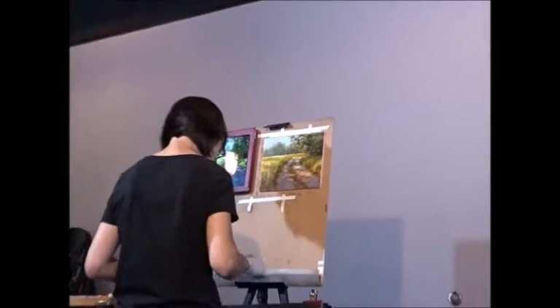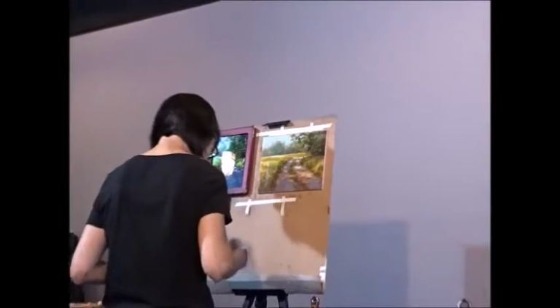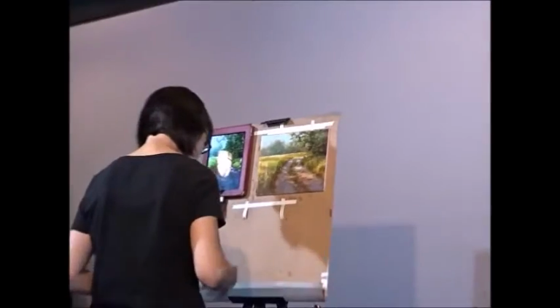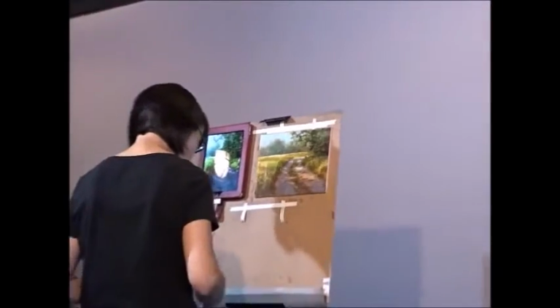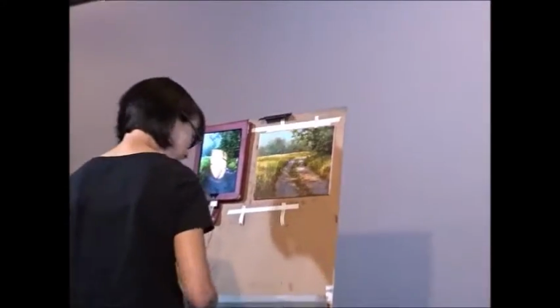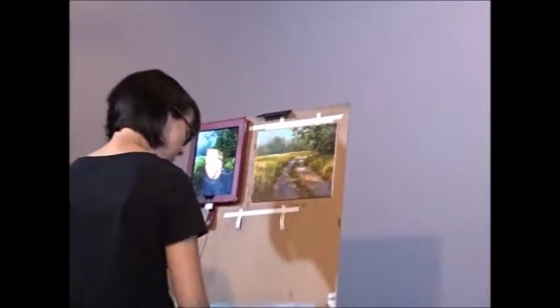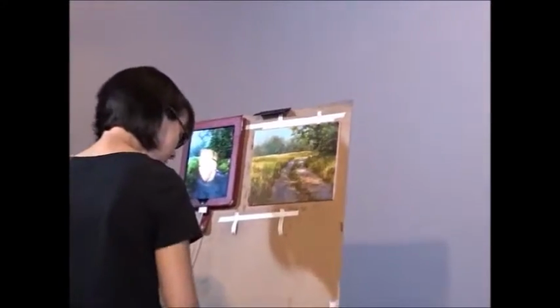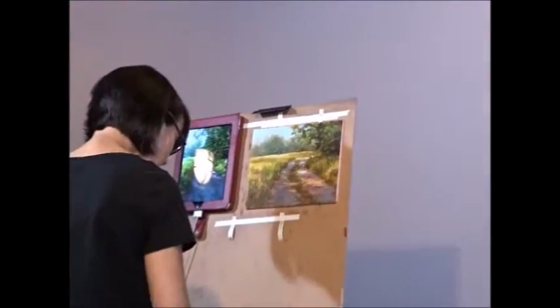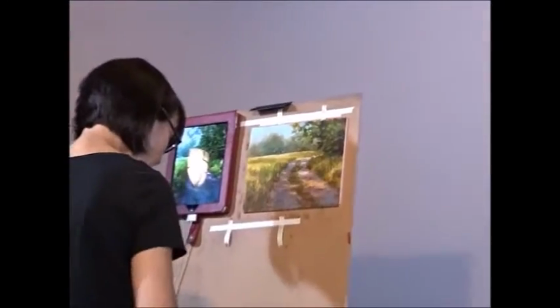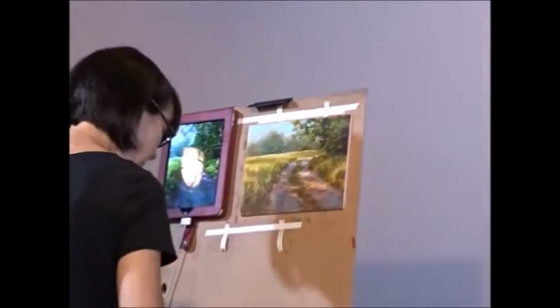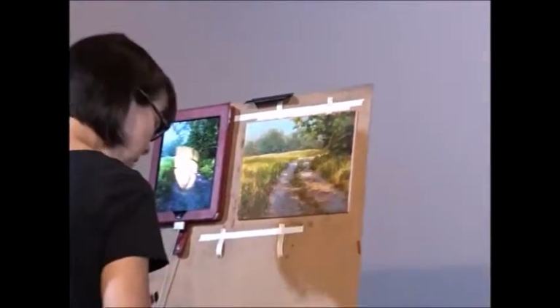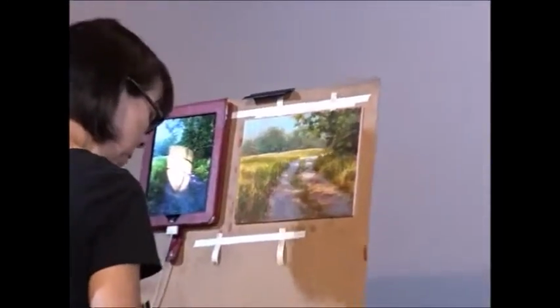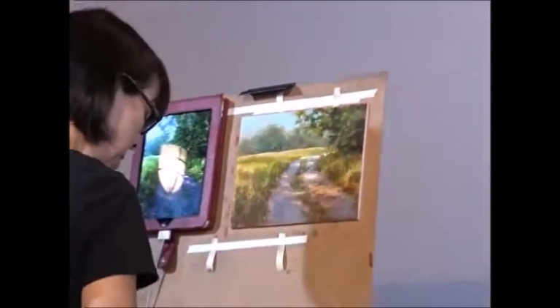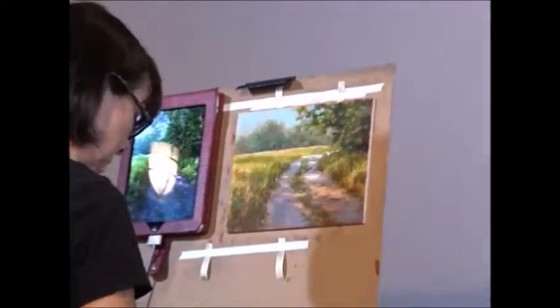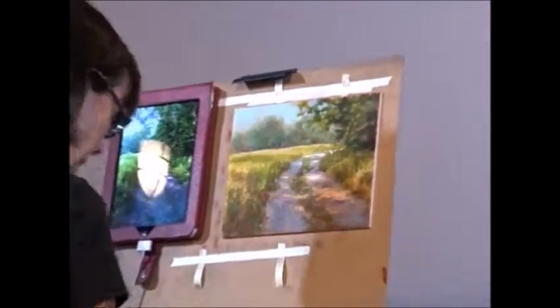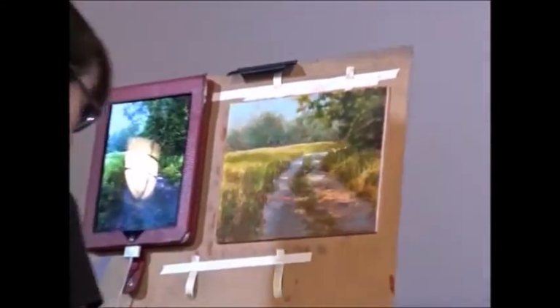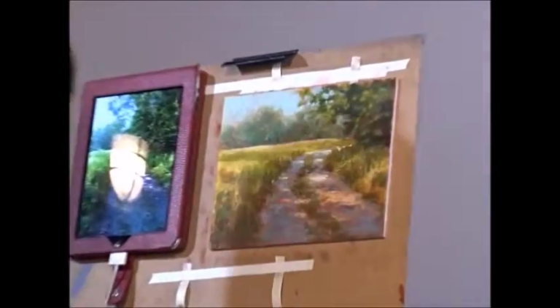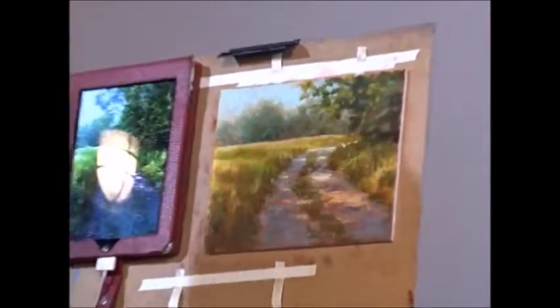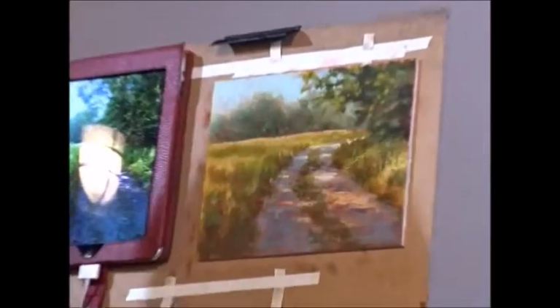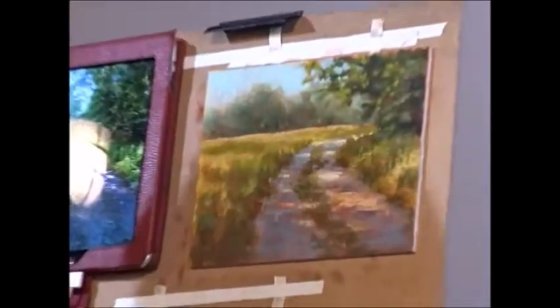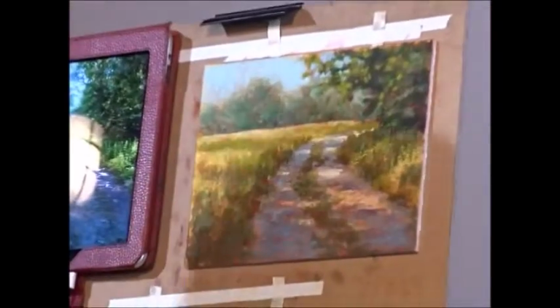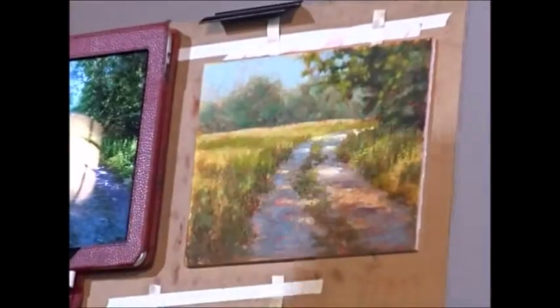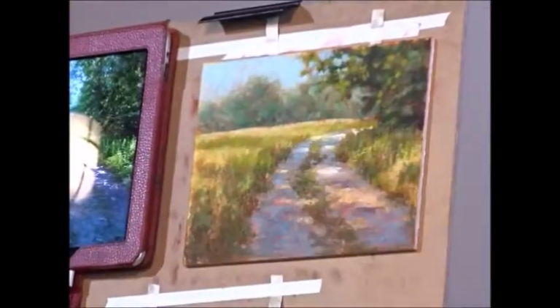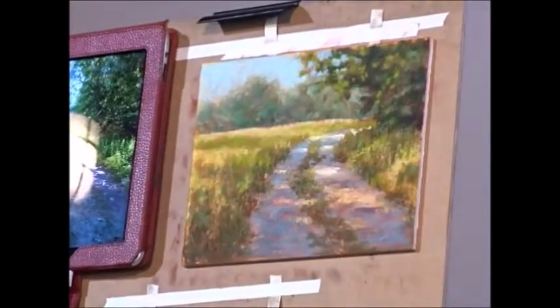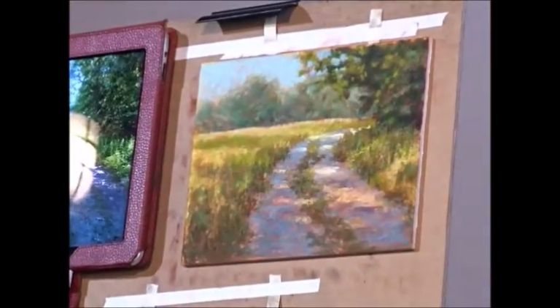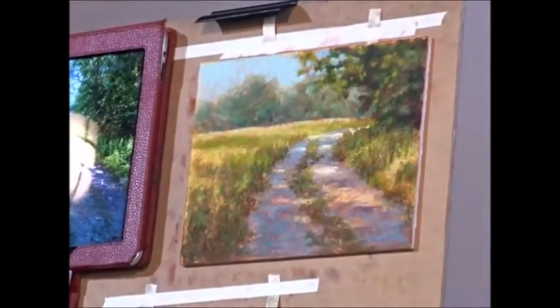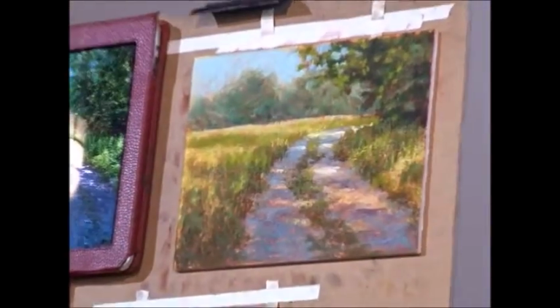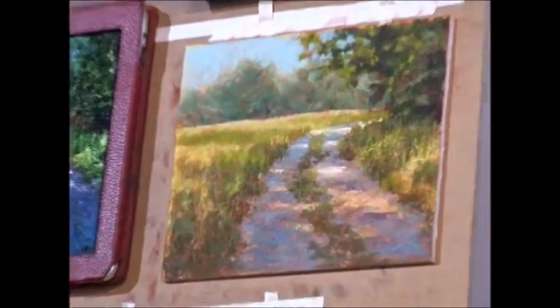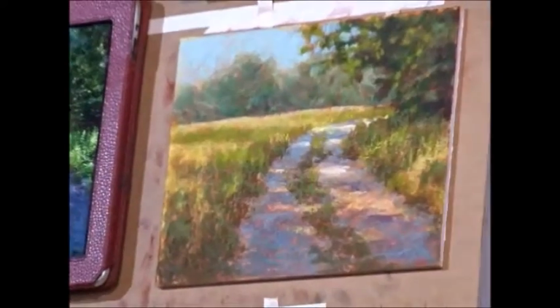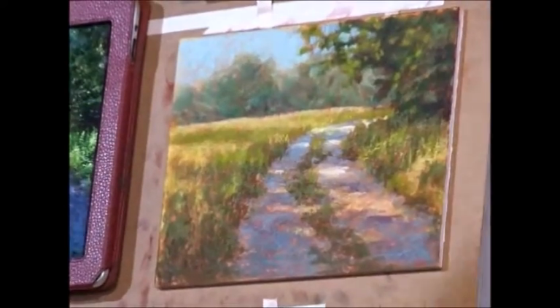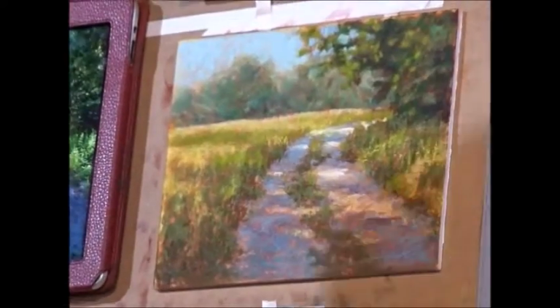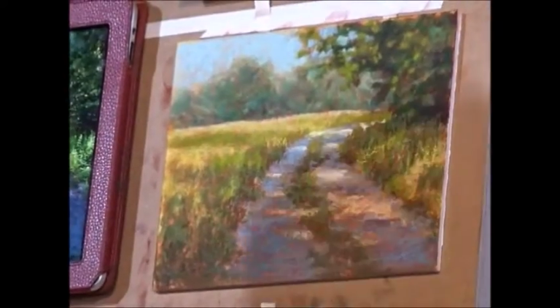Almost each time I do a landscape, I get a little bit better at doing landscapes.